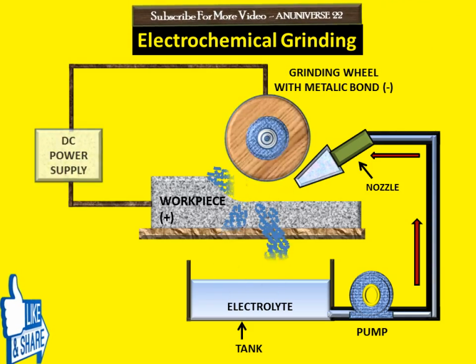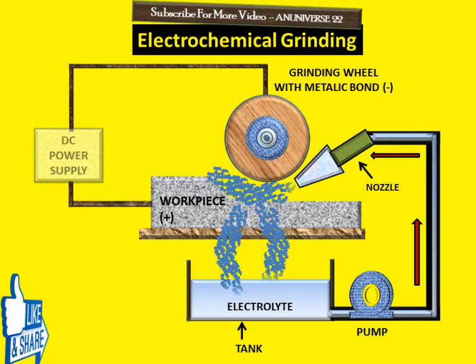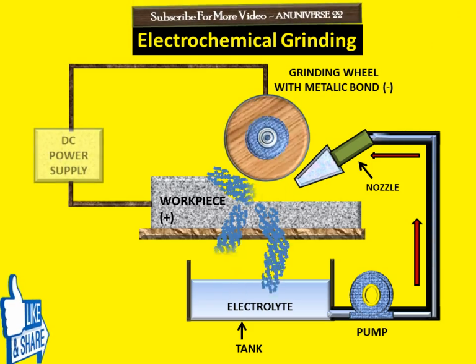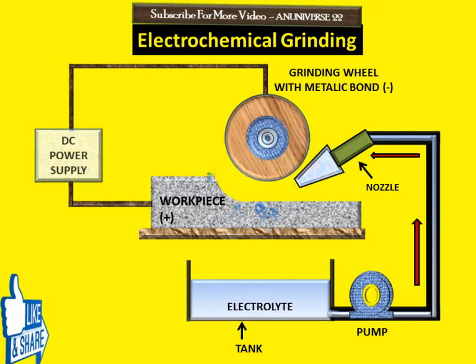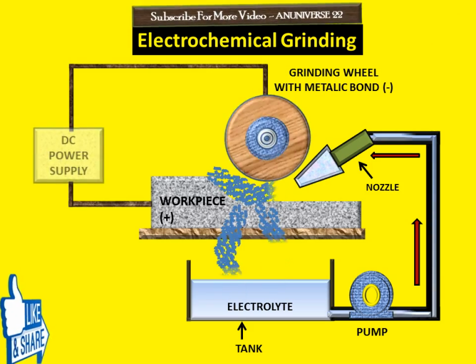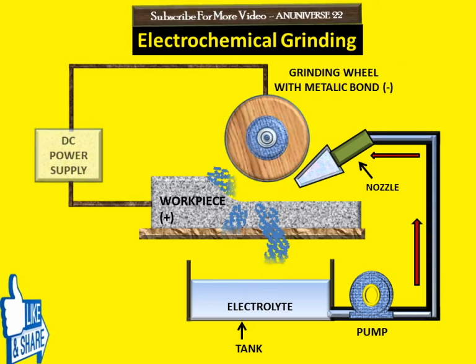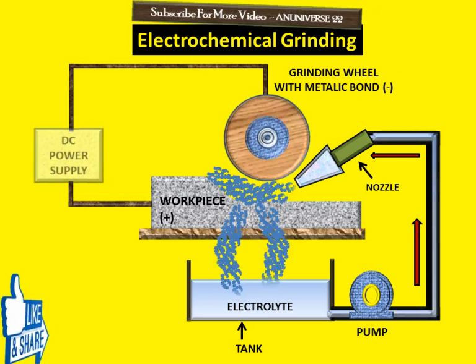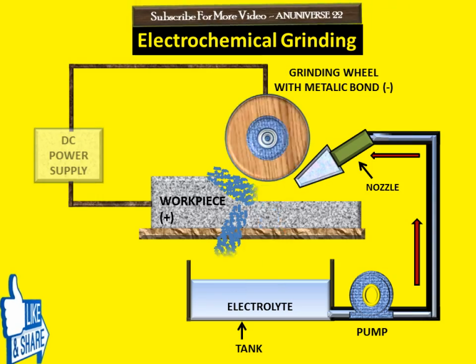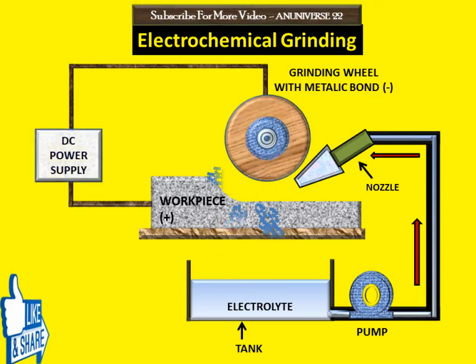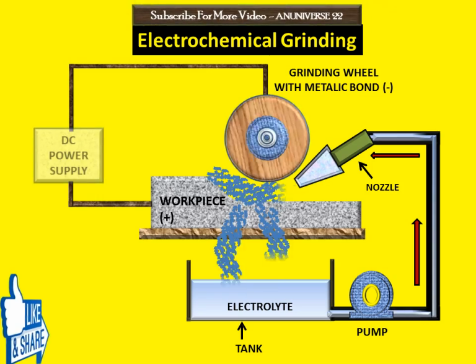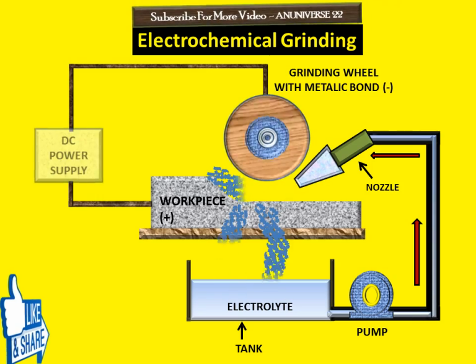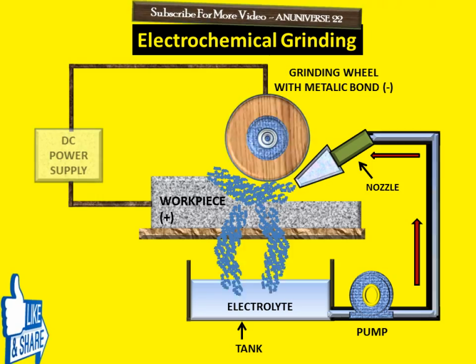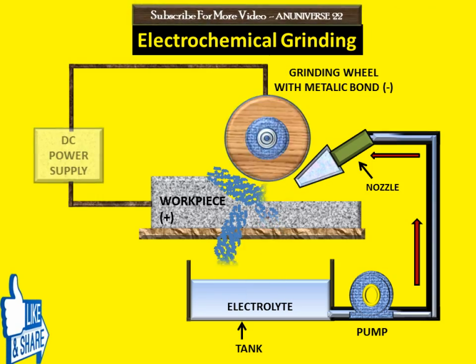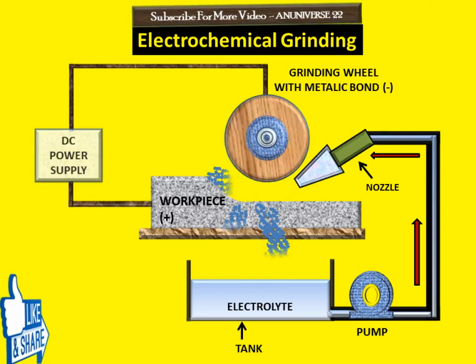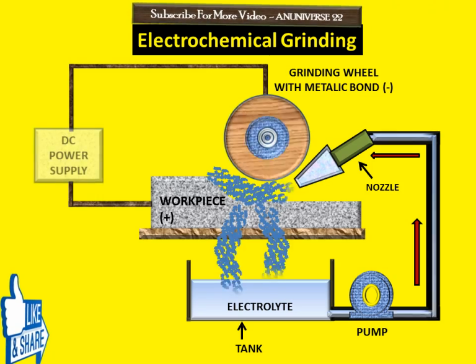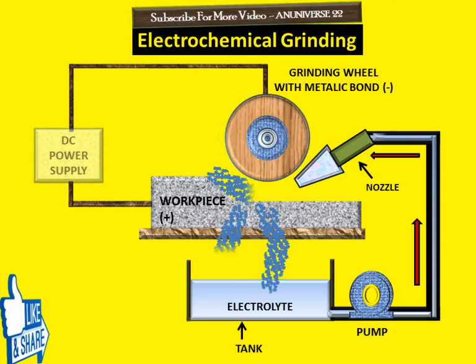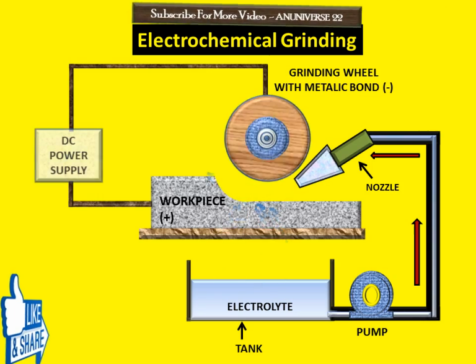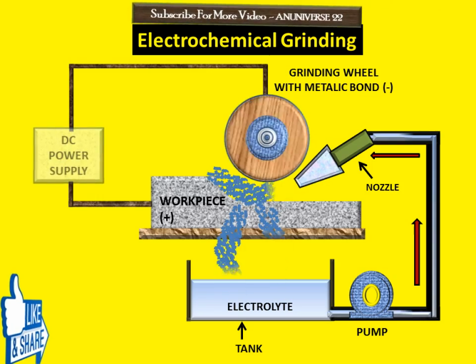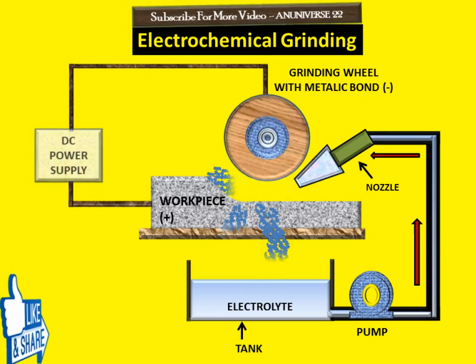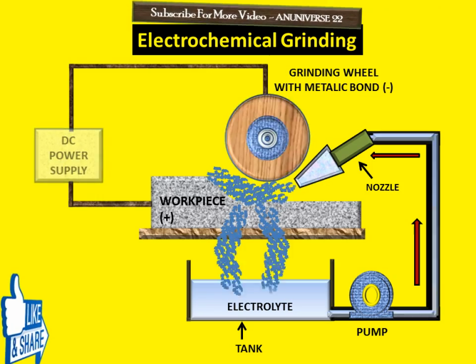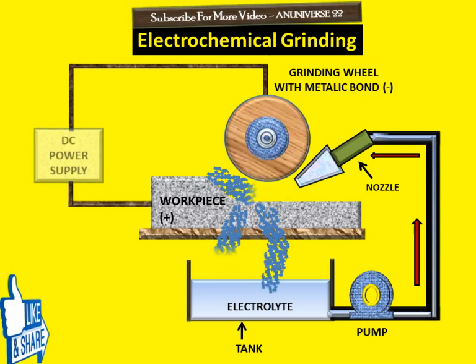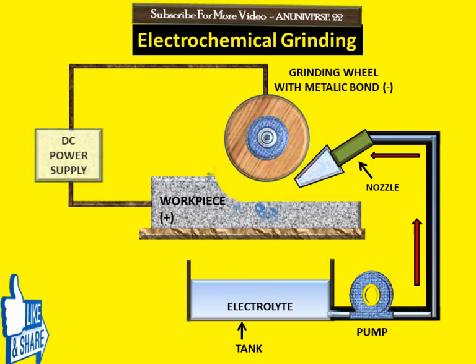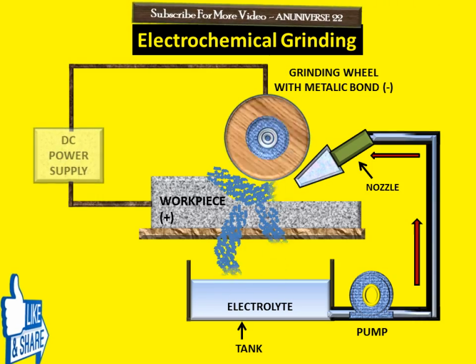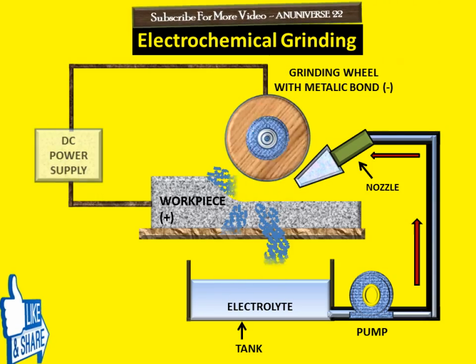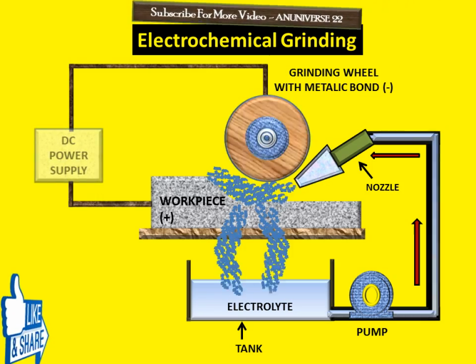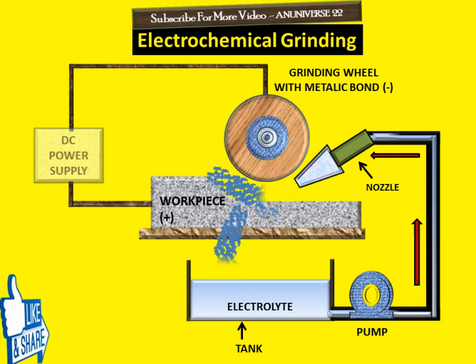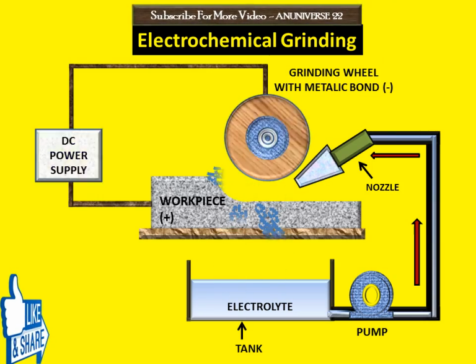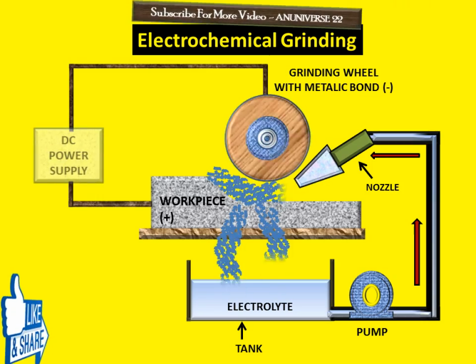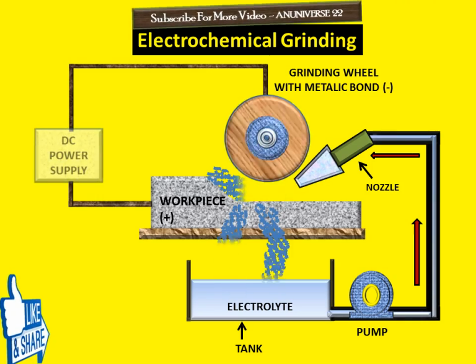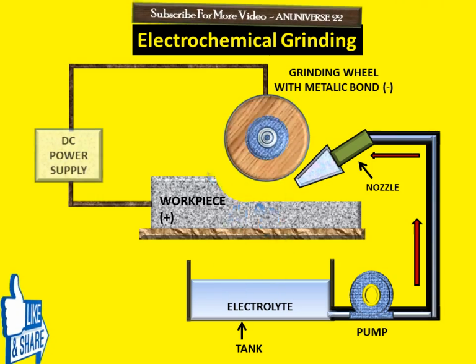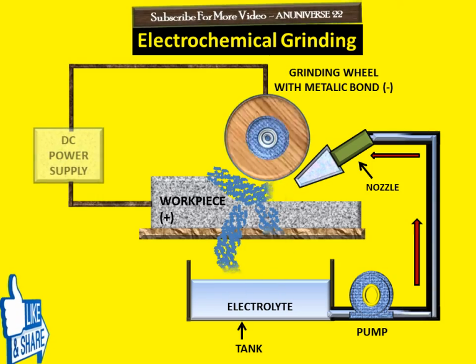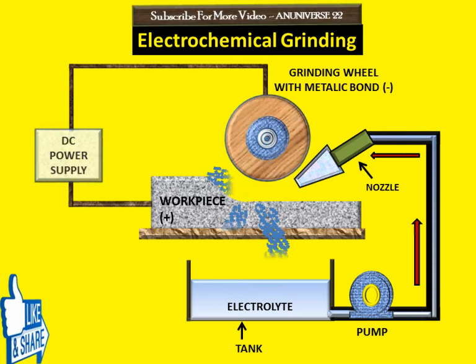Today we learned about electrochemical grinding, its process, and the components of ECG.